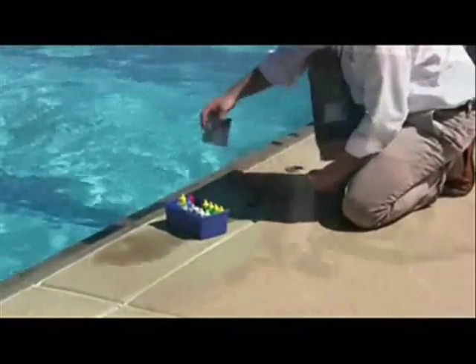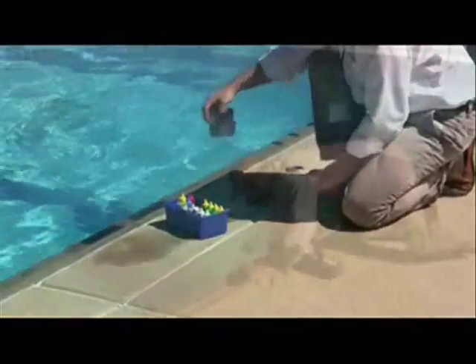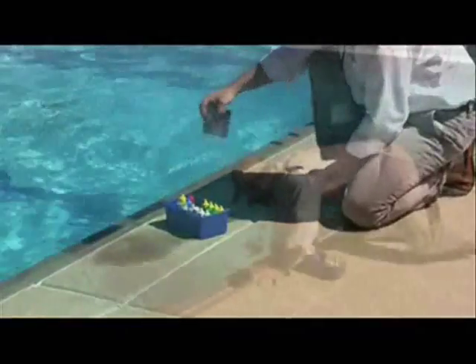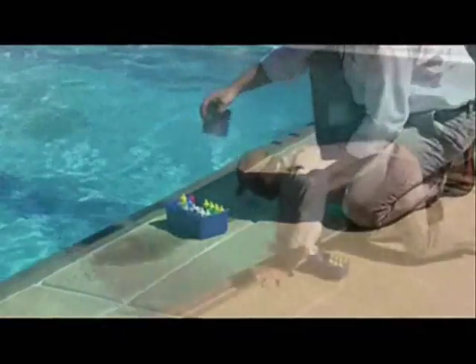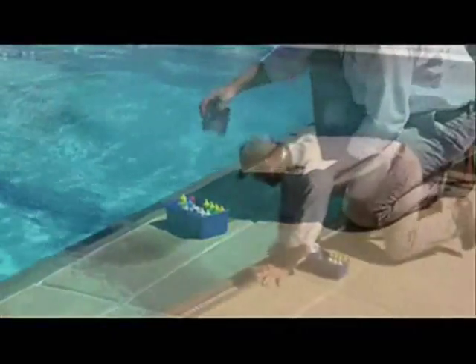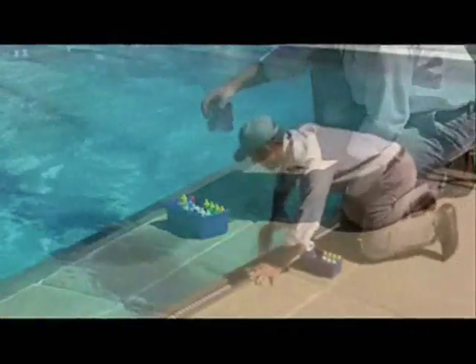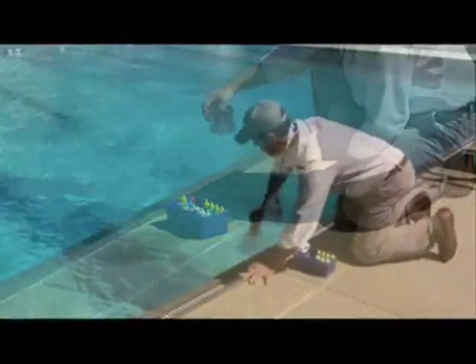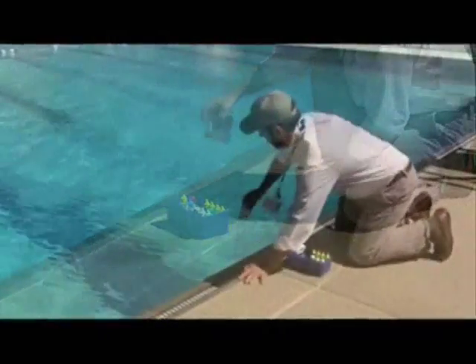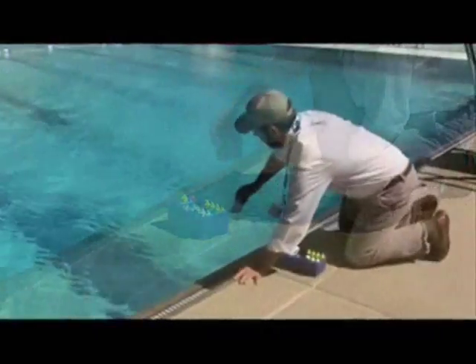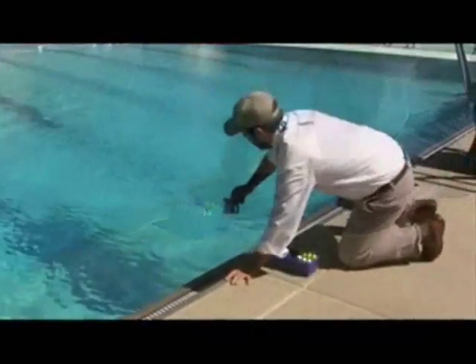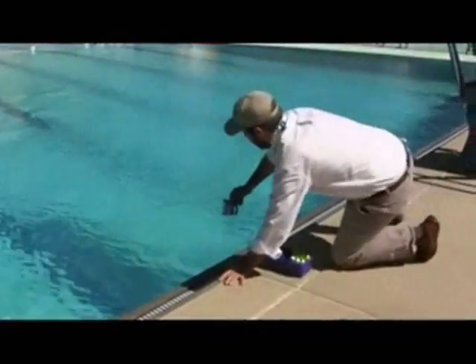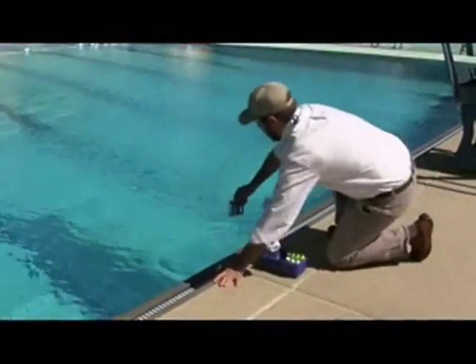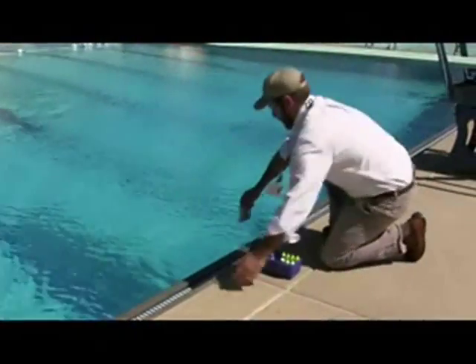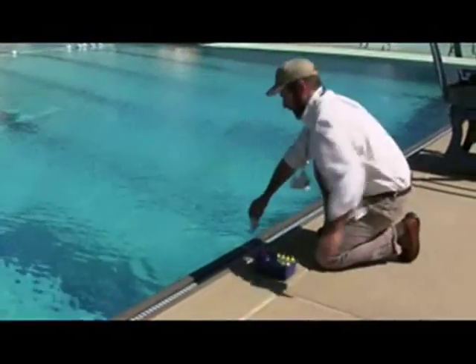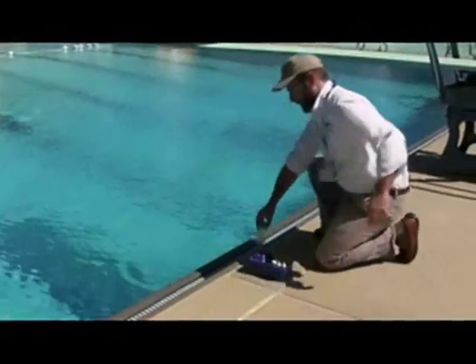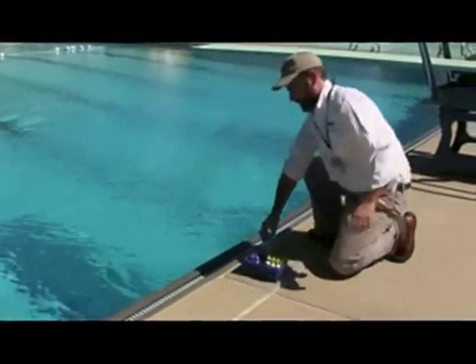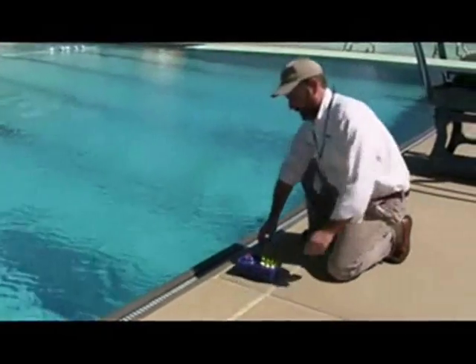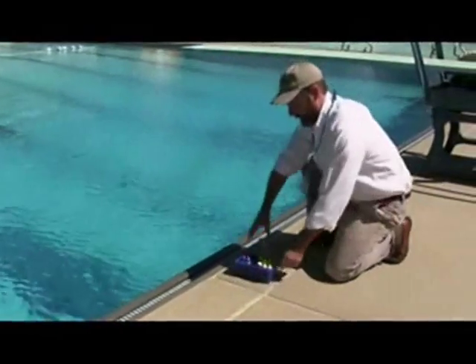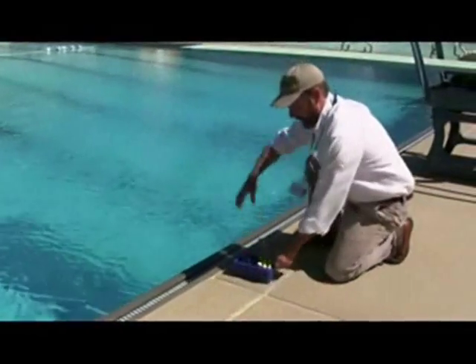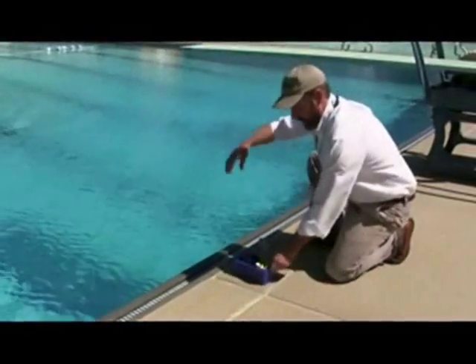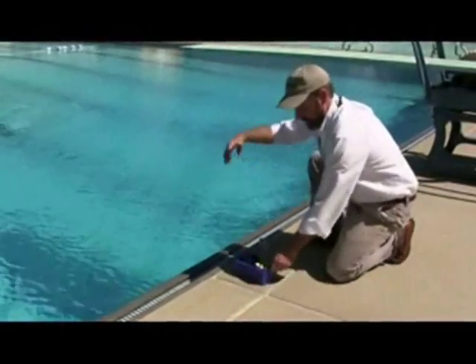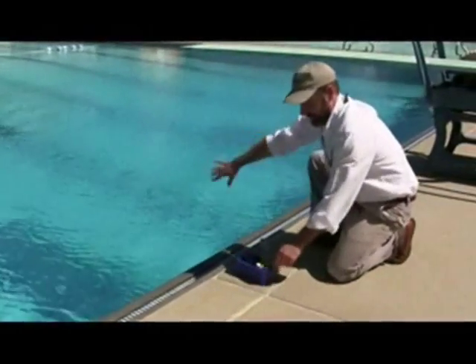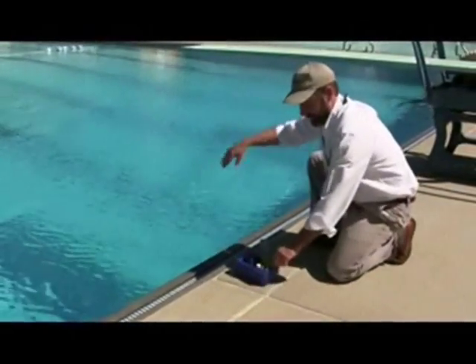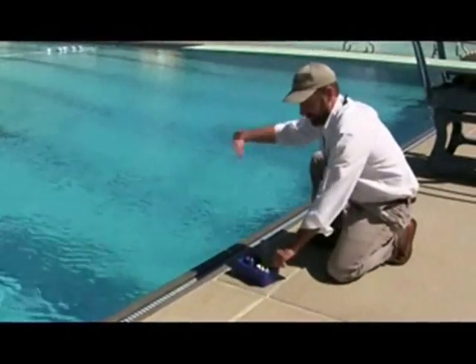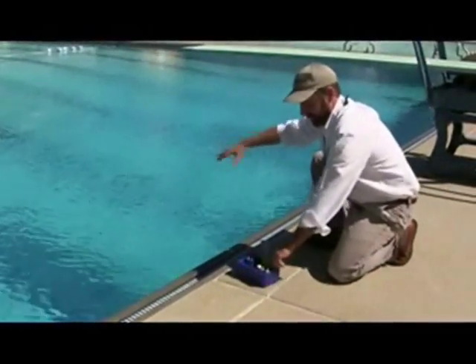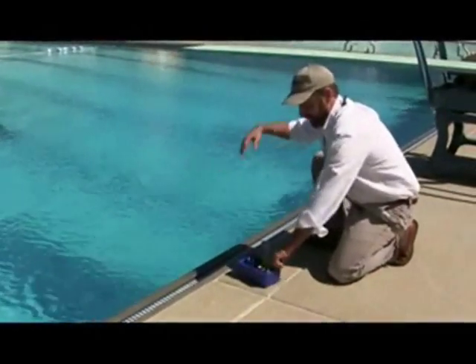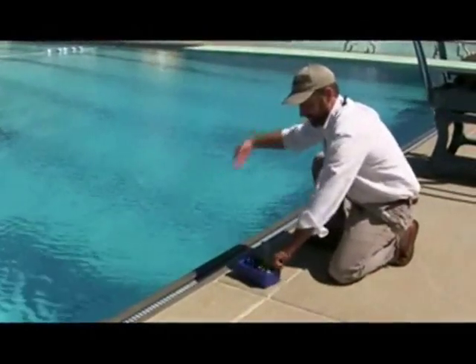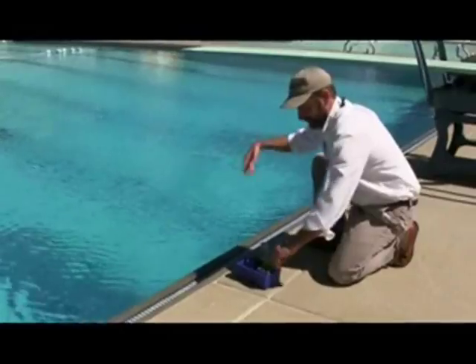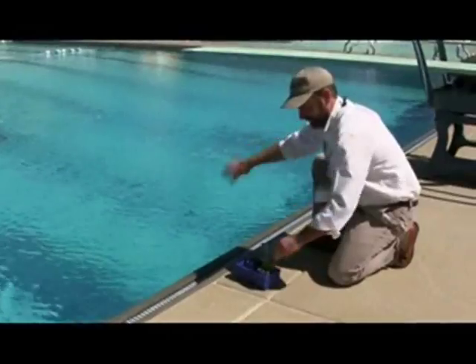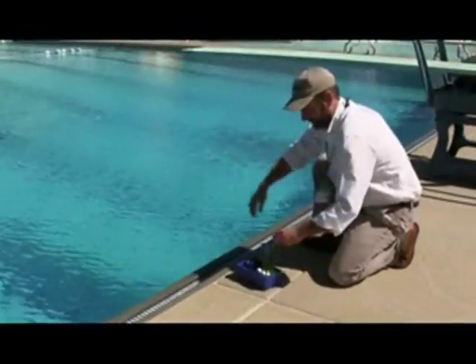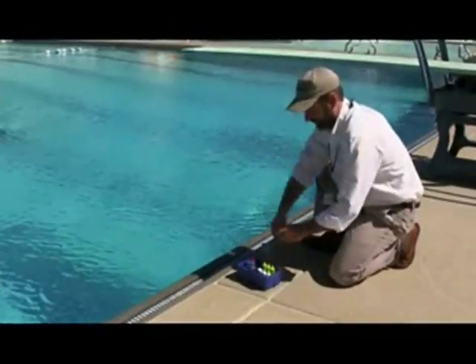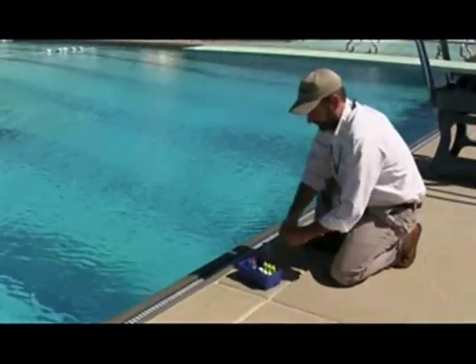Notice that Tucker takes water samples away from the inlets and outlets of the pool.